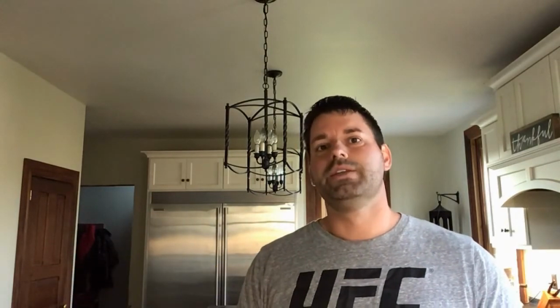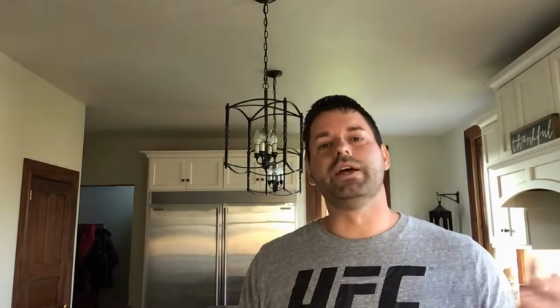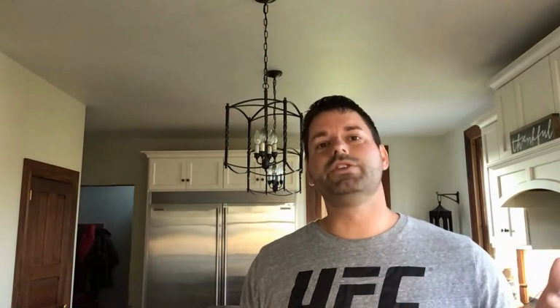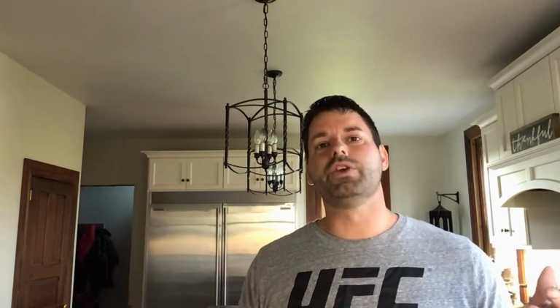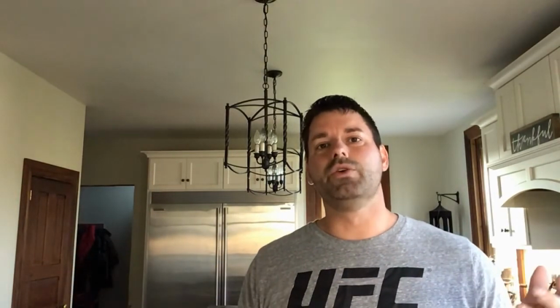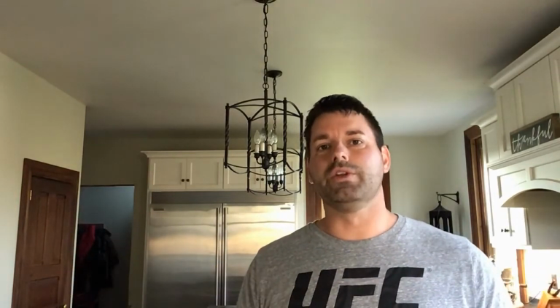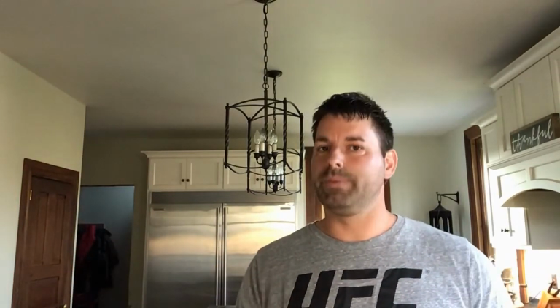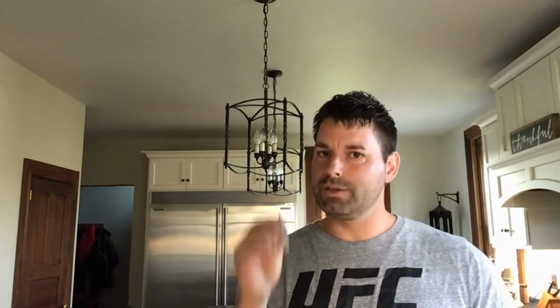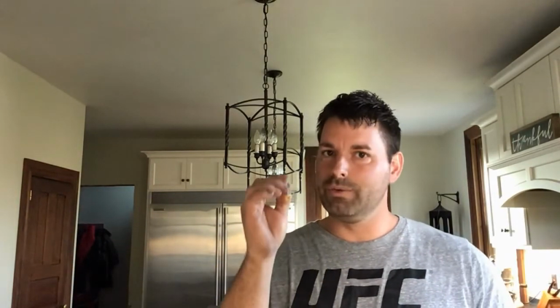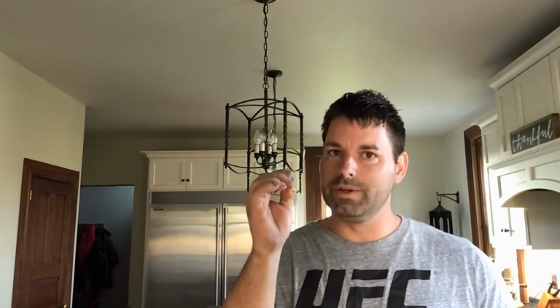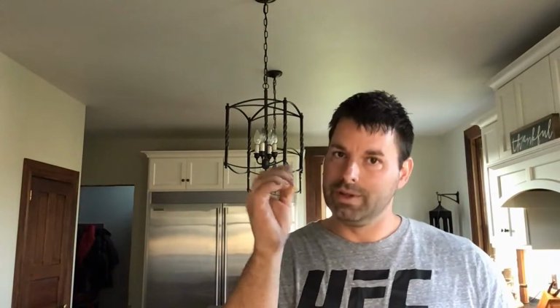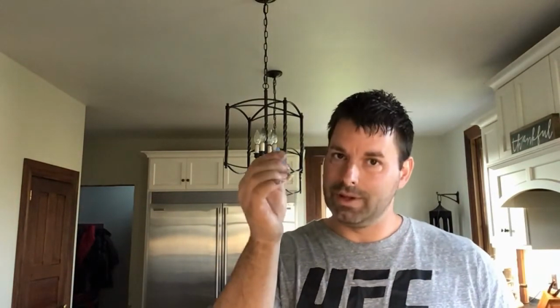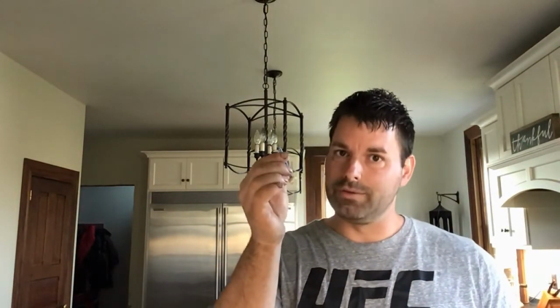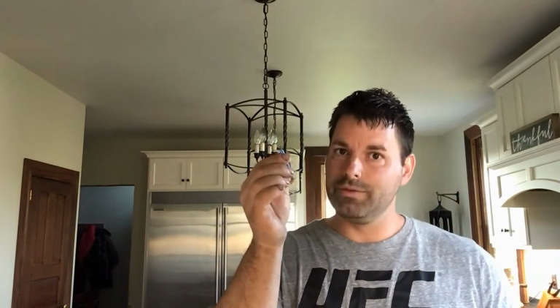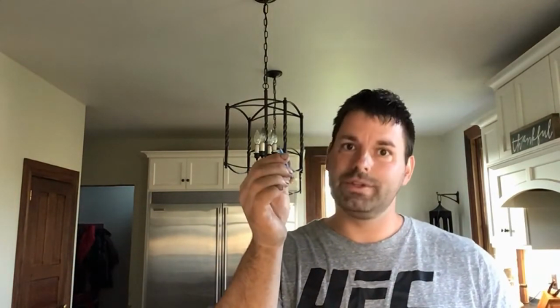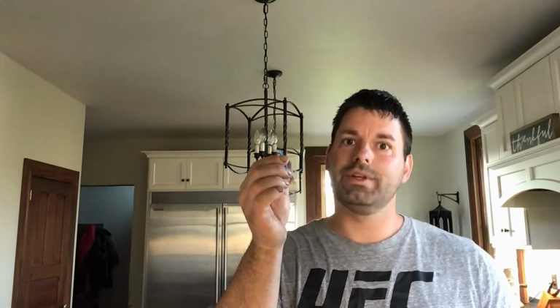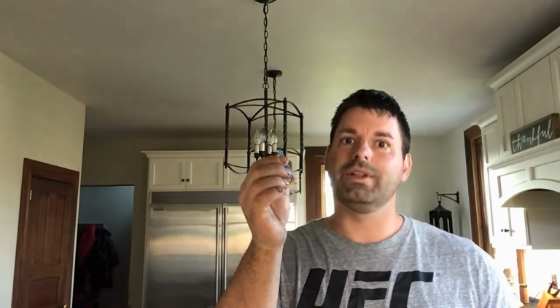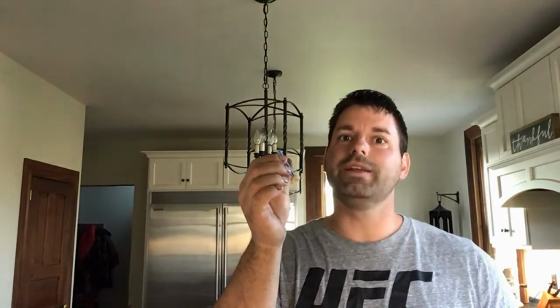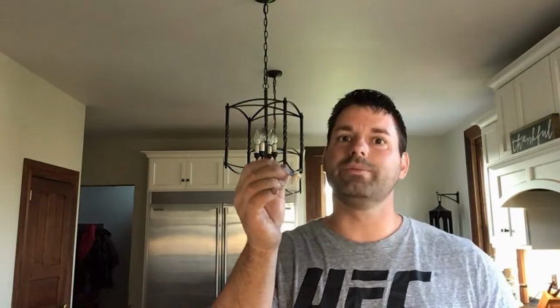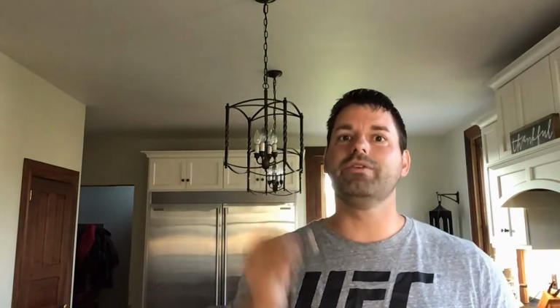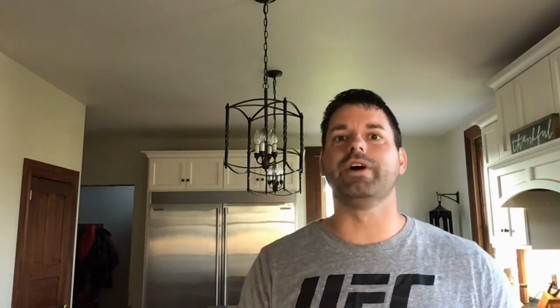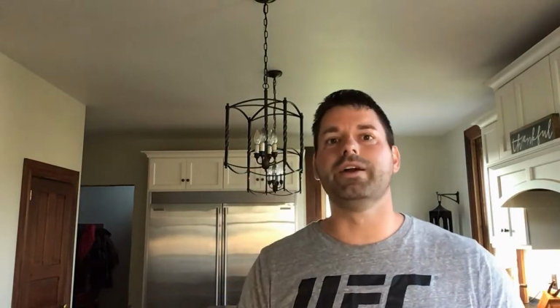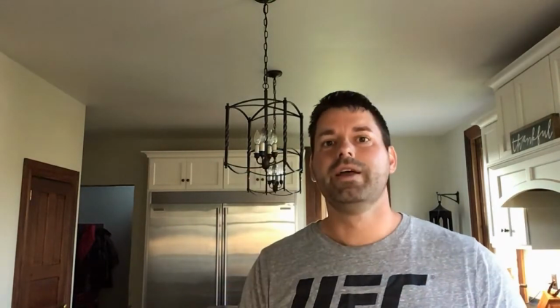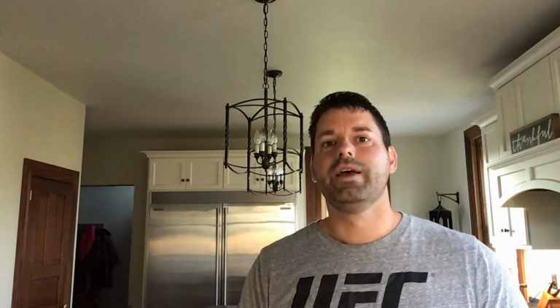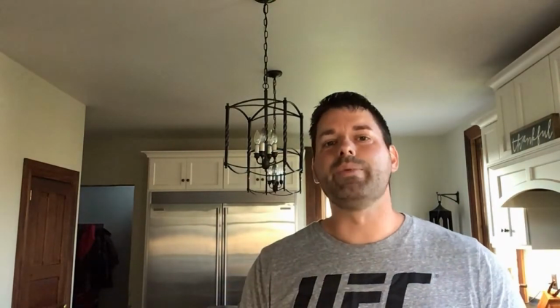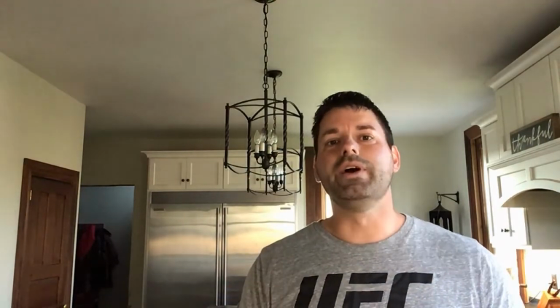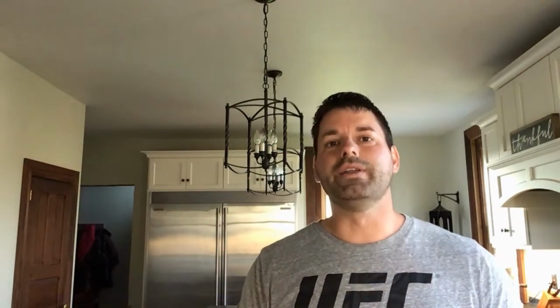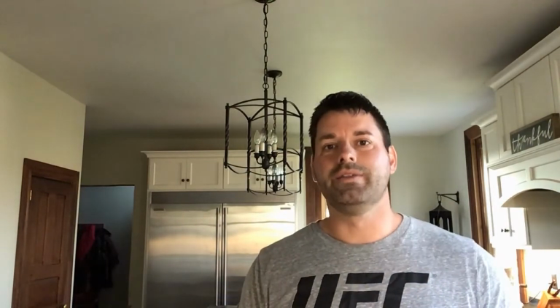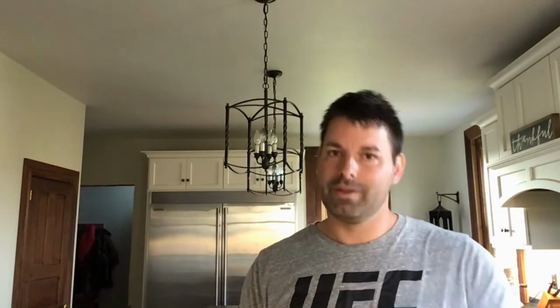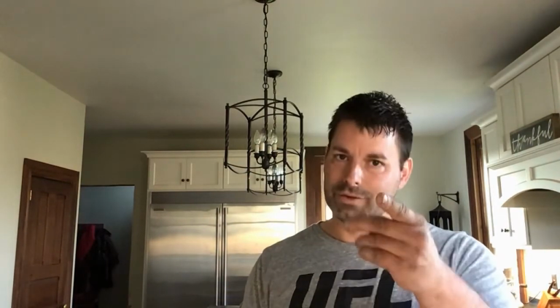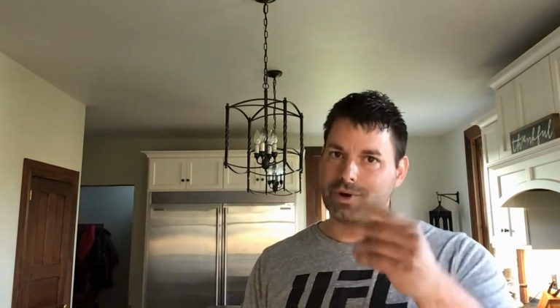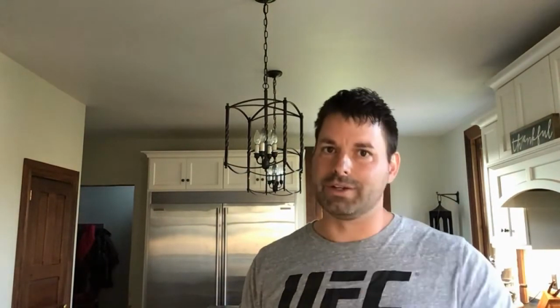Science is so cool, especially when it involves lighting something on fire. Happy hunting and thanks for watching.